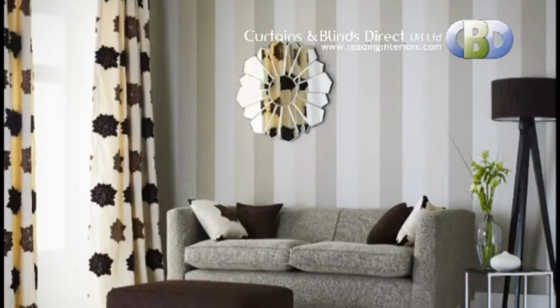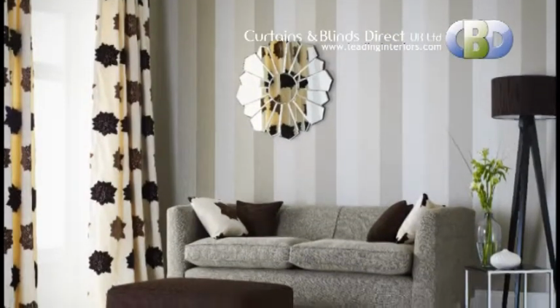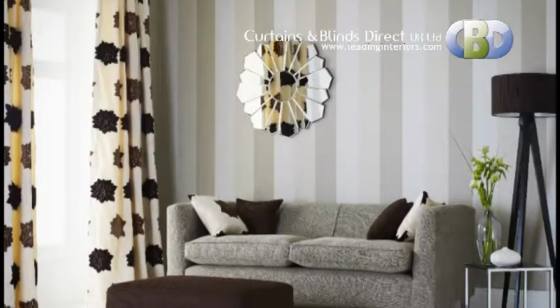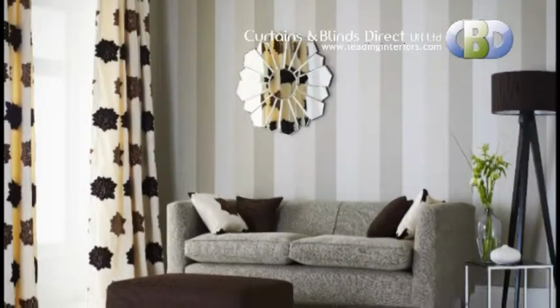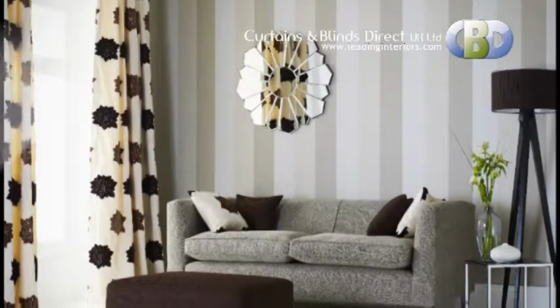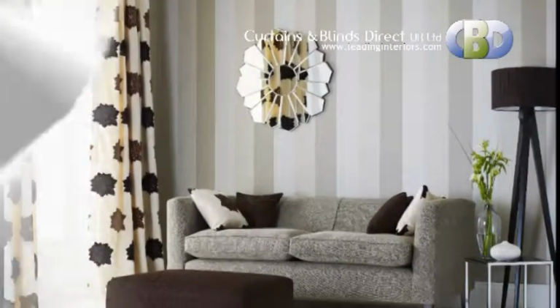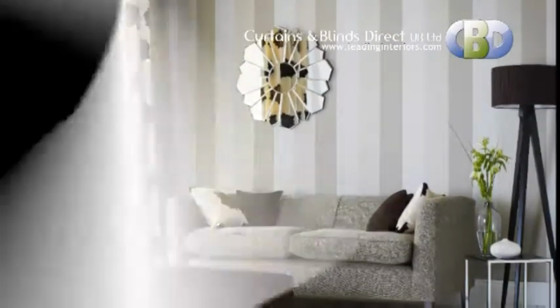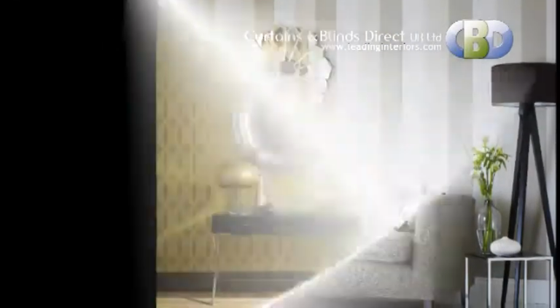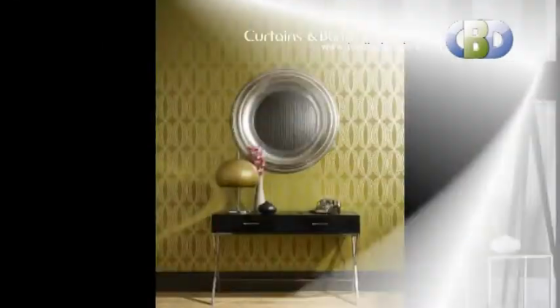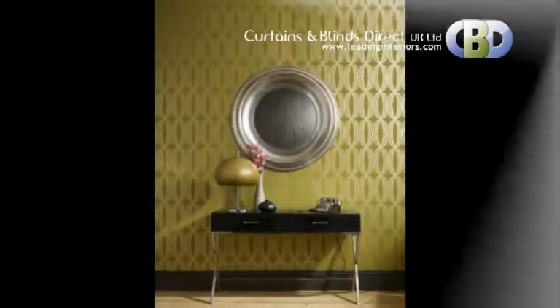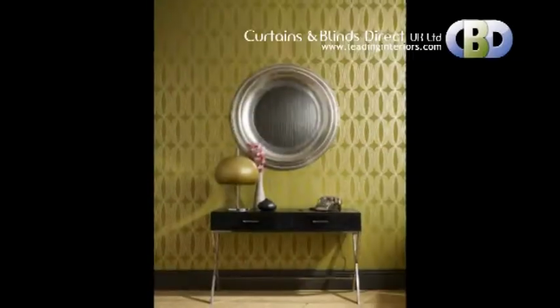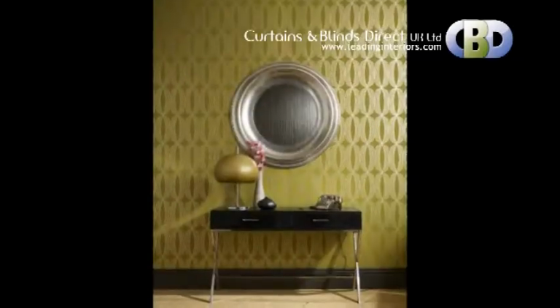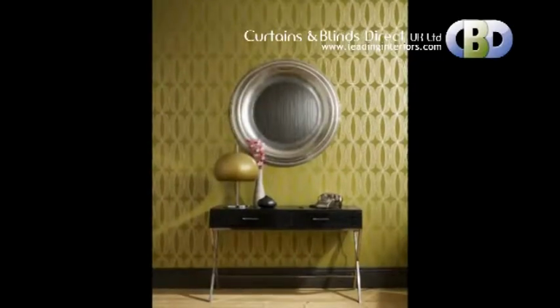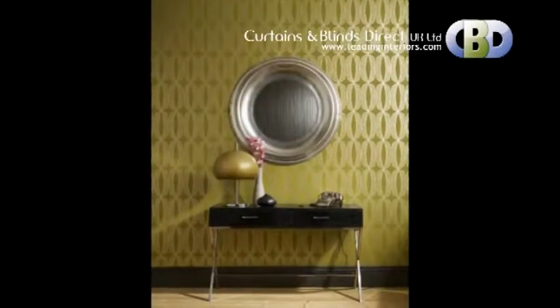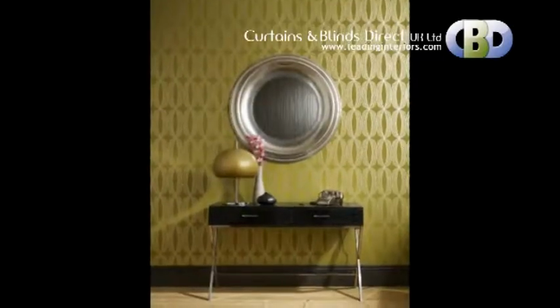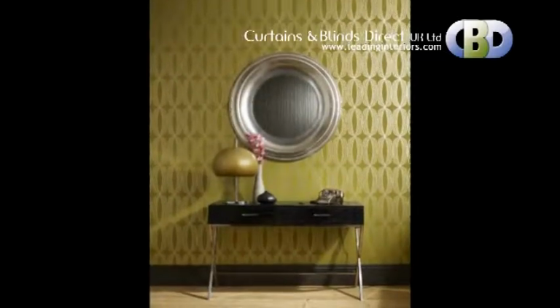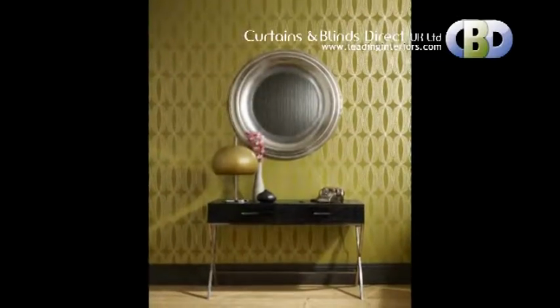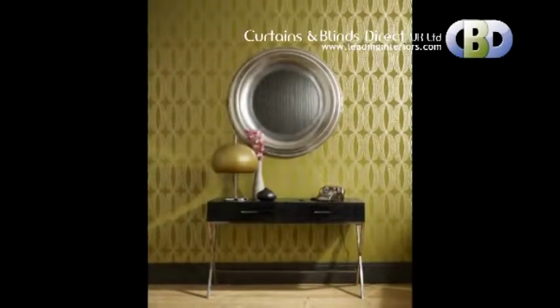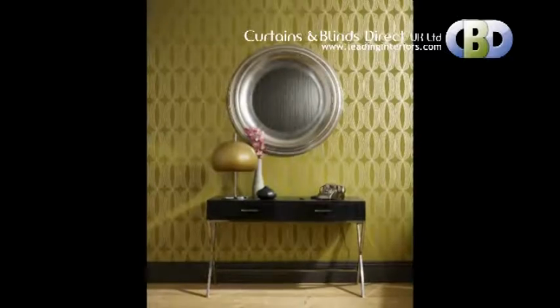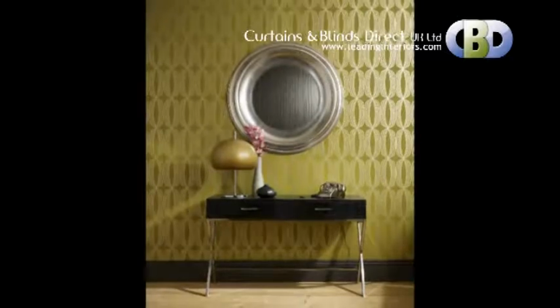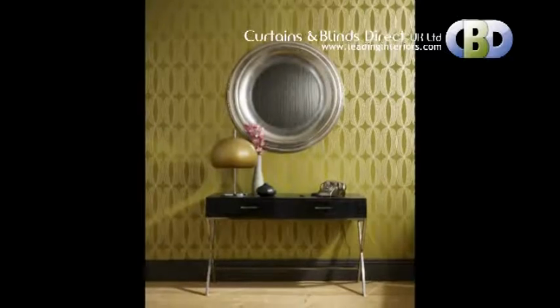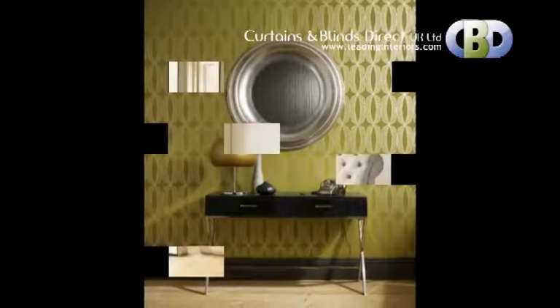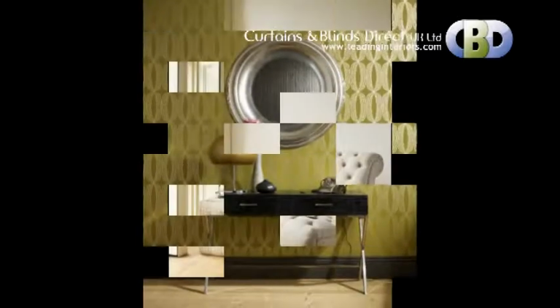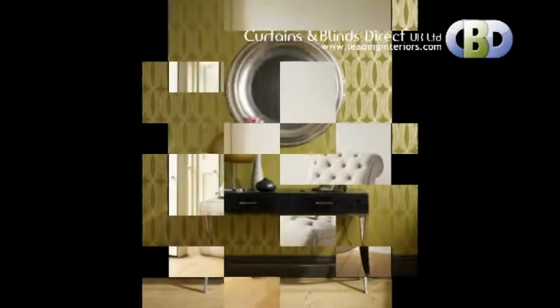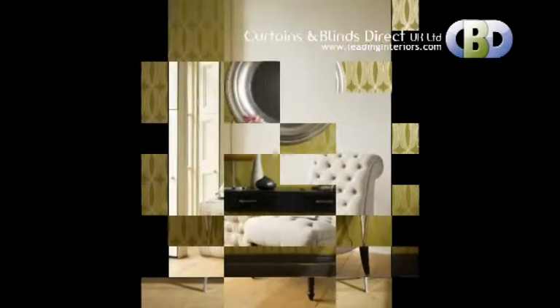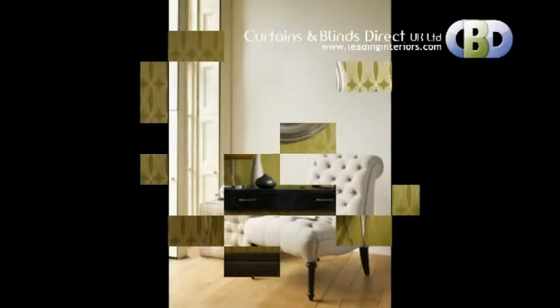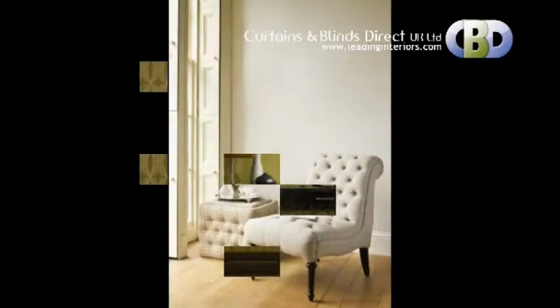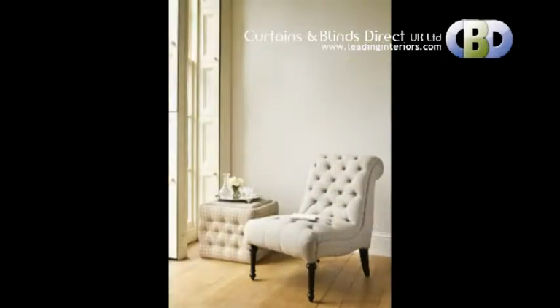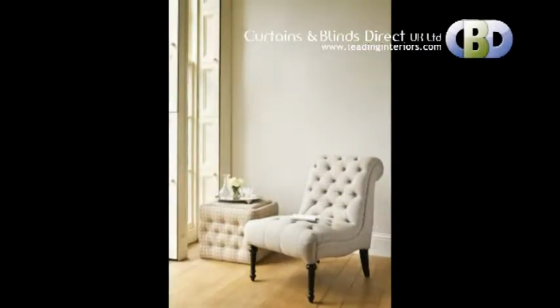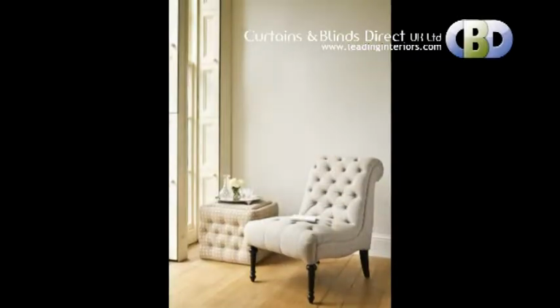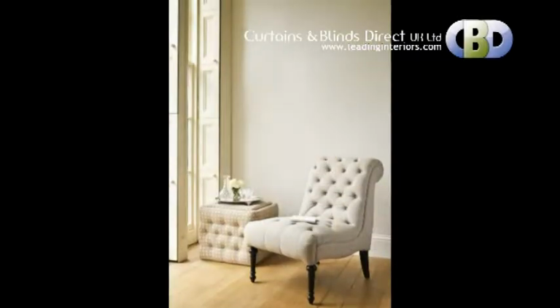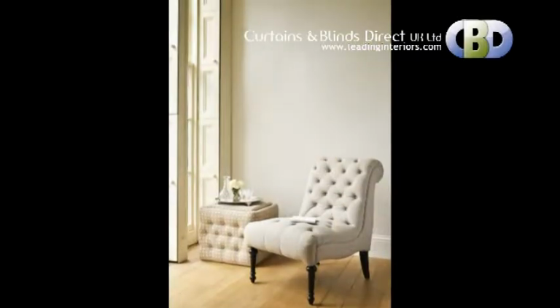To match with your personality, feature wall in bold colors and stylish design.